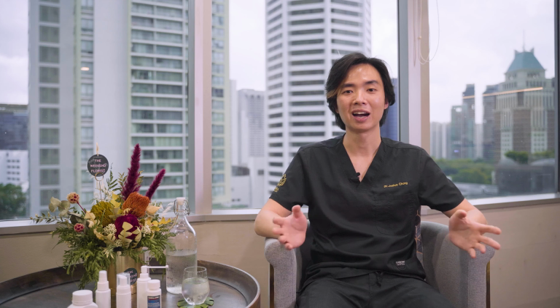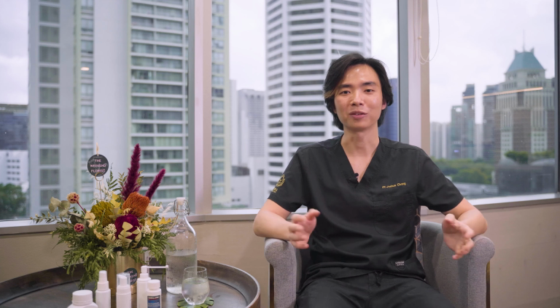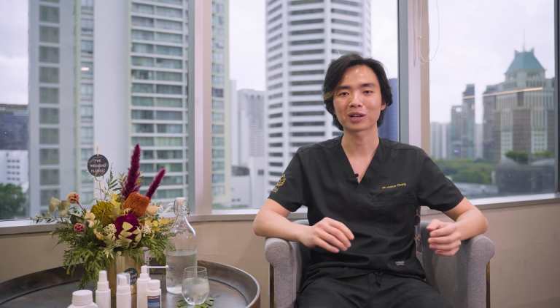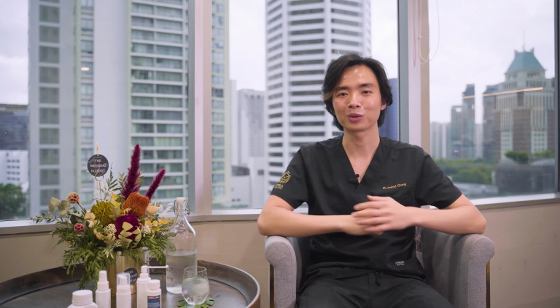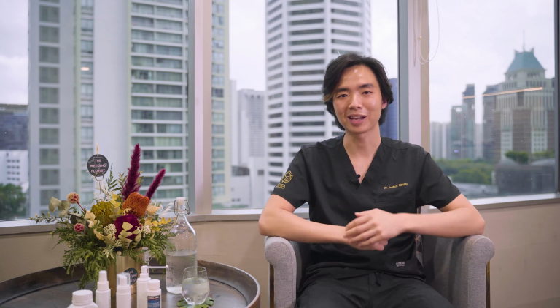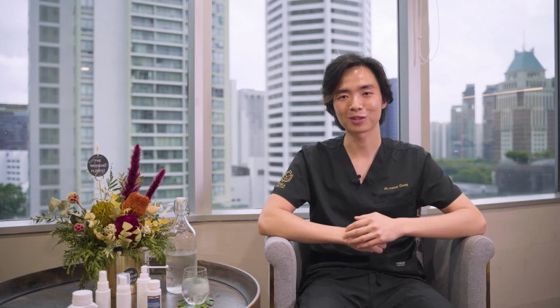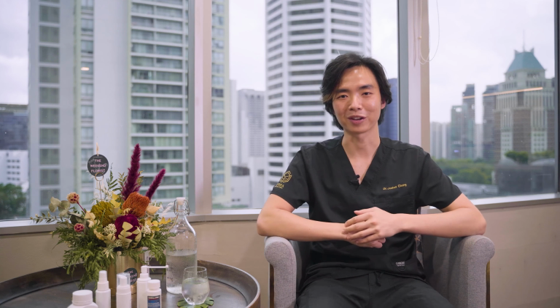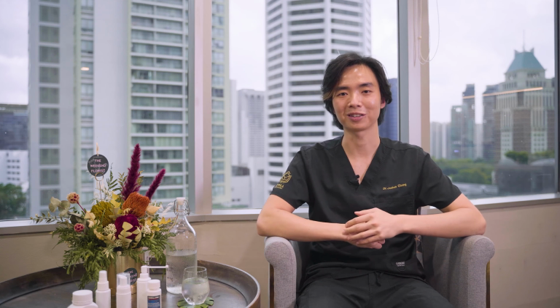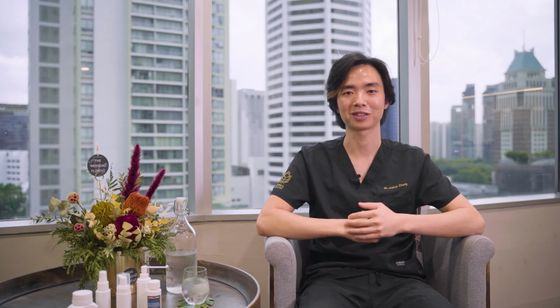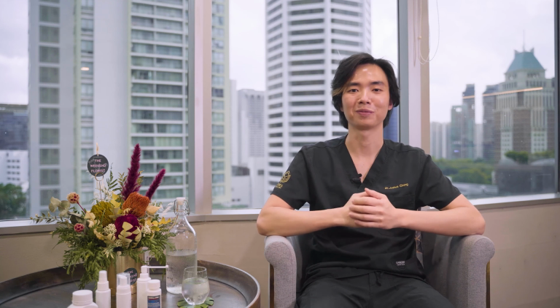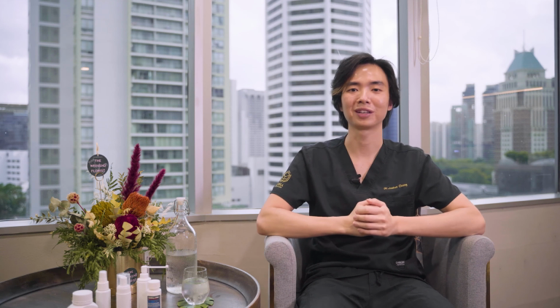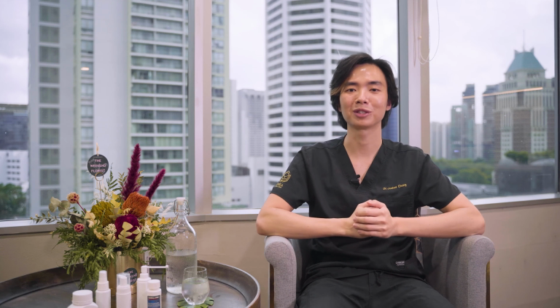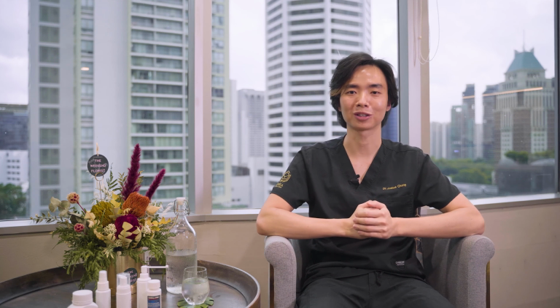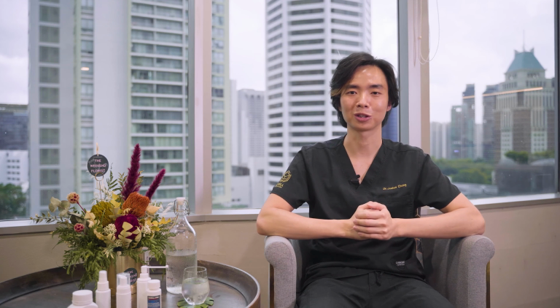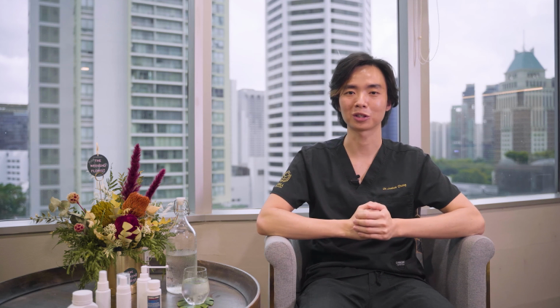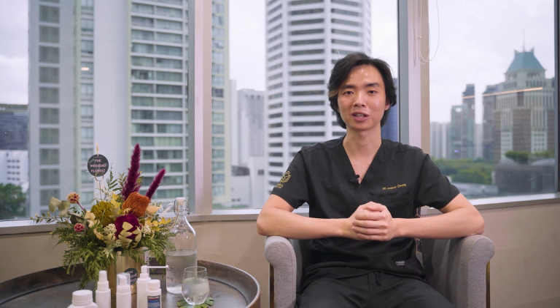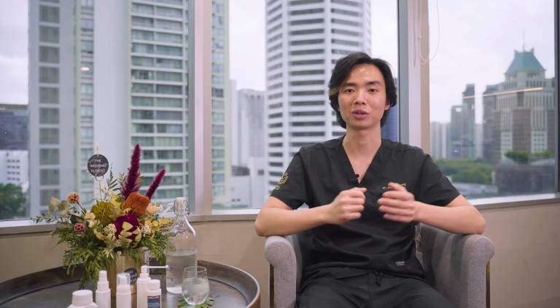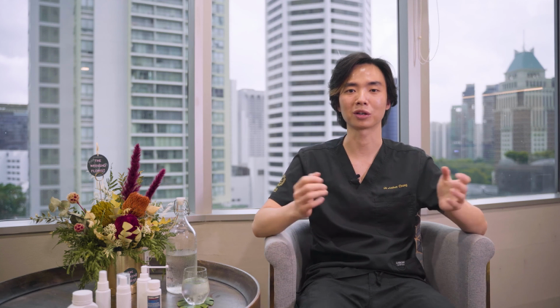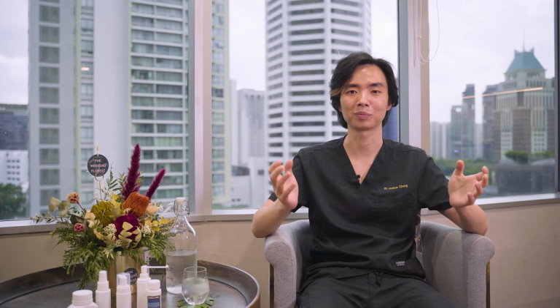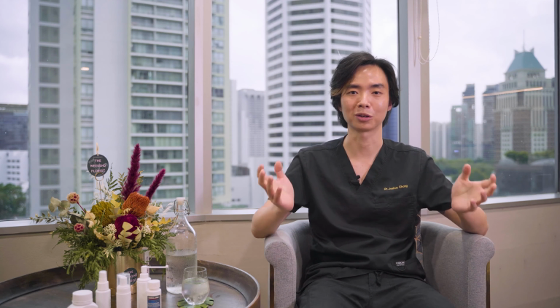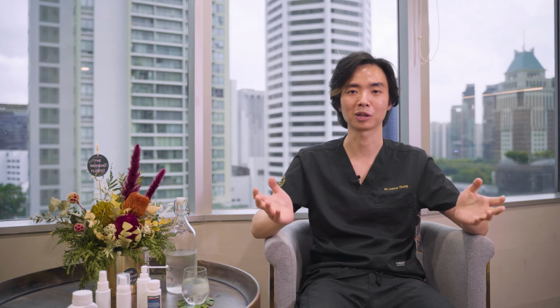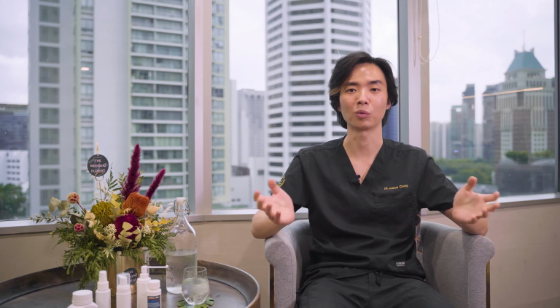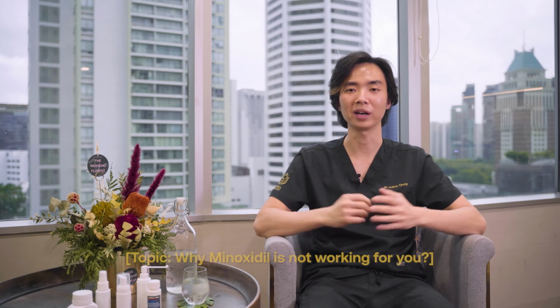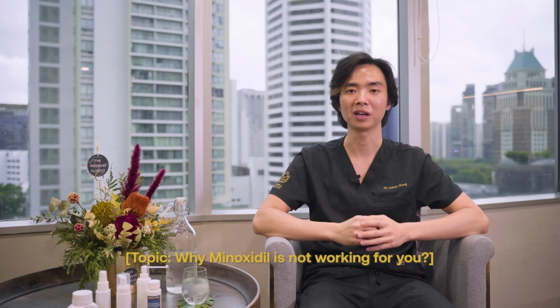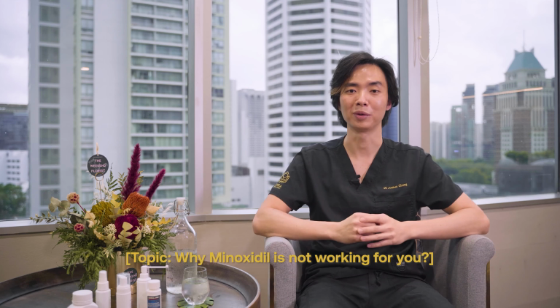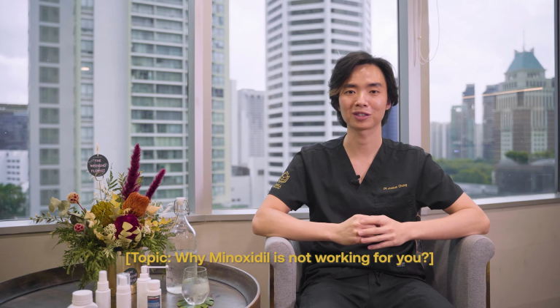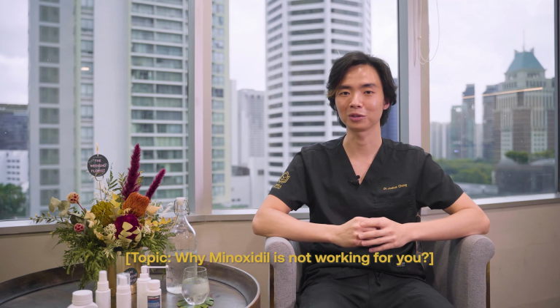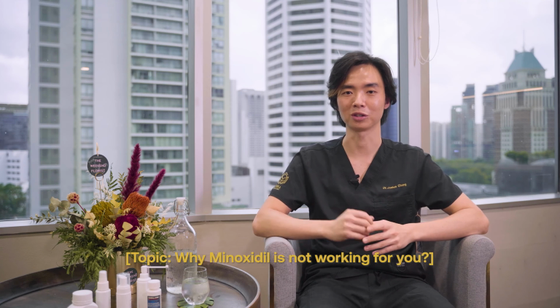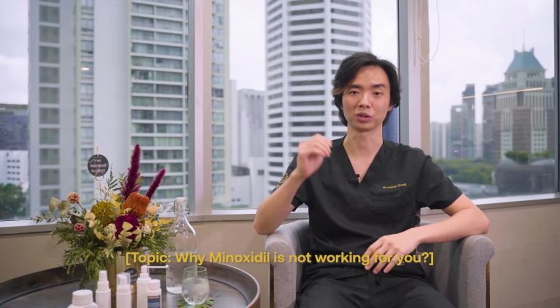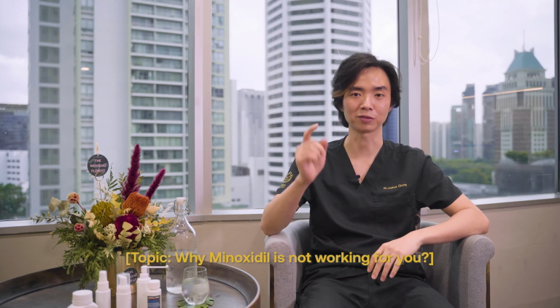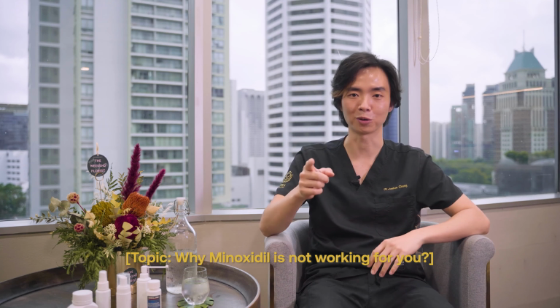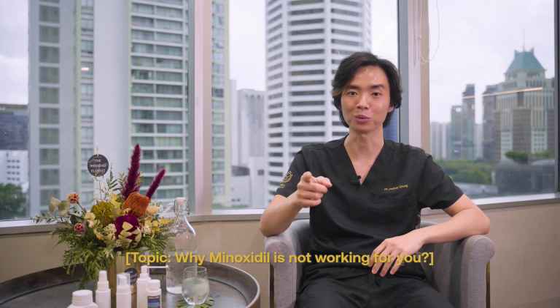Hi, welcome to another episode of Hair Talk. My name is Dr. Joshua Chong and today we're going to be talking about why minoxidil is not working for you.